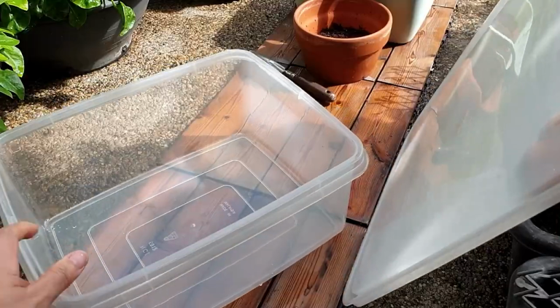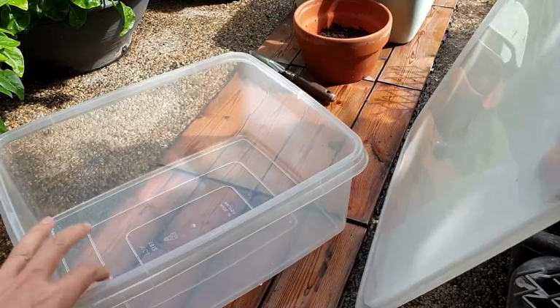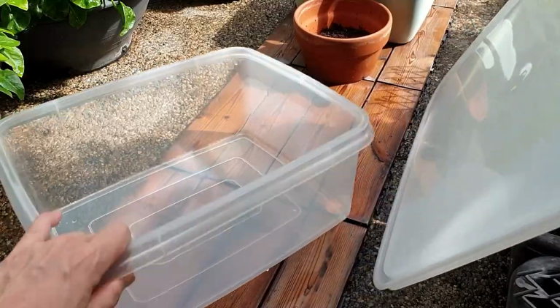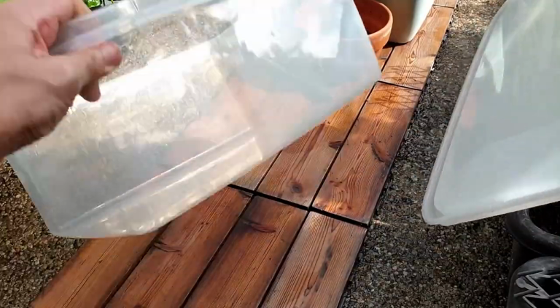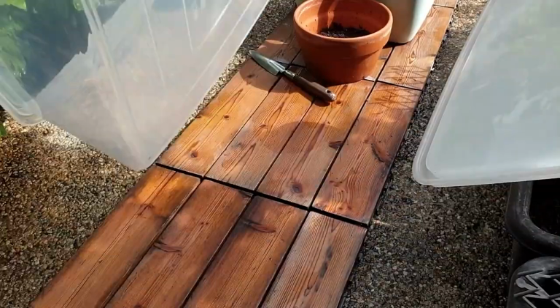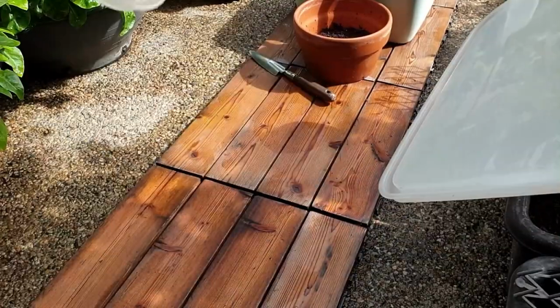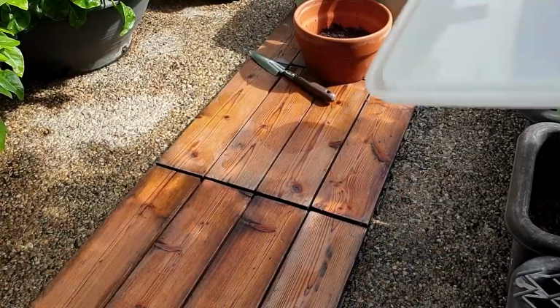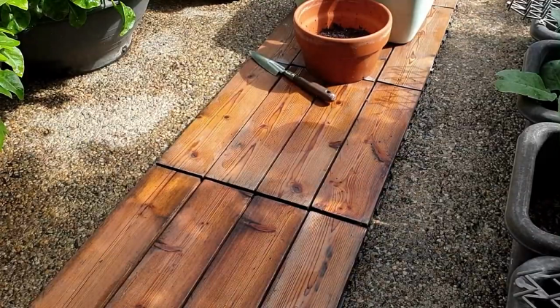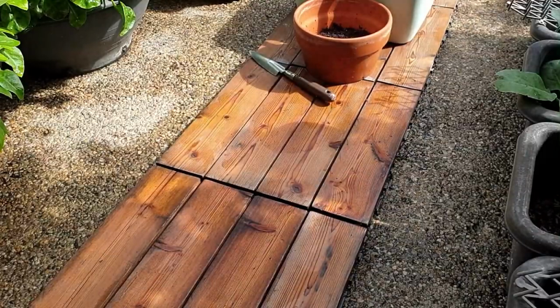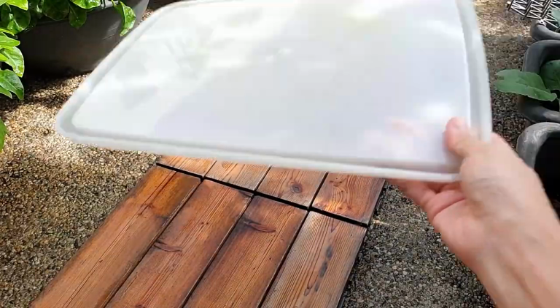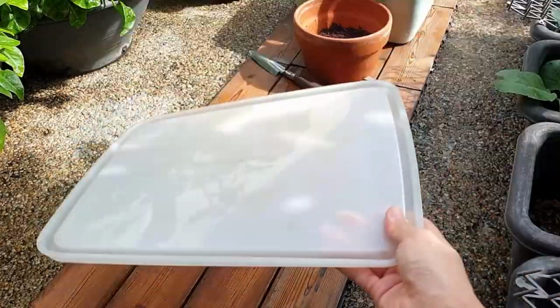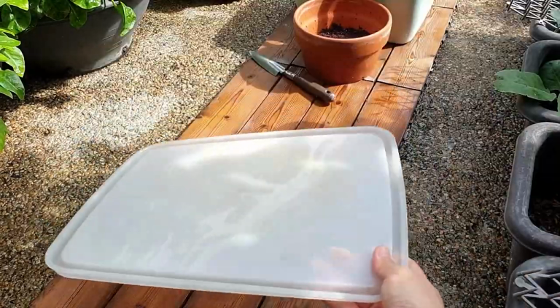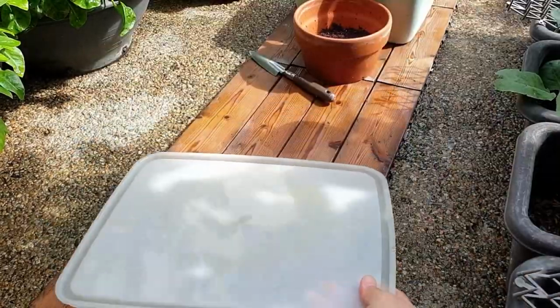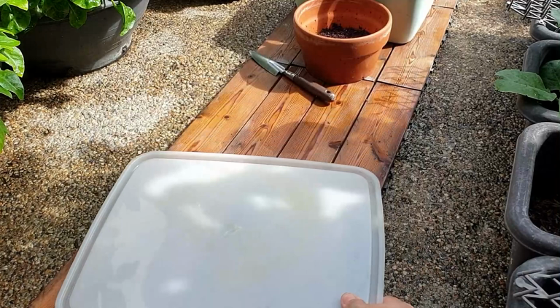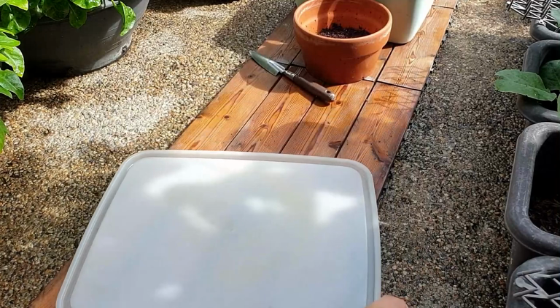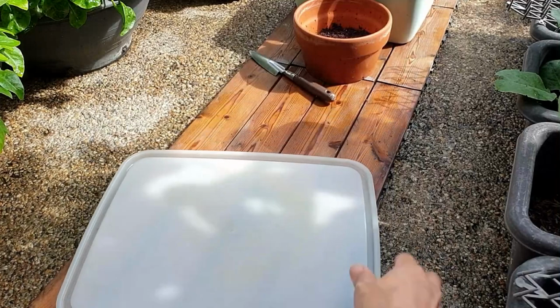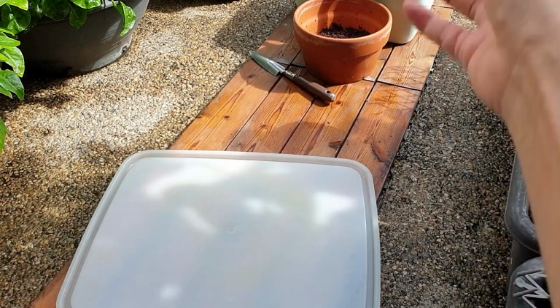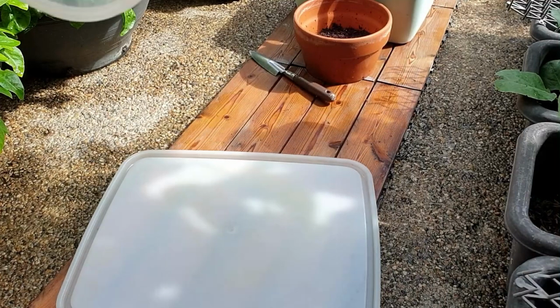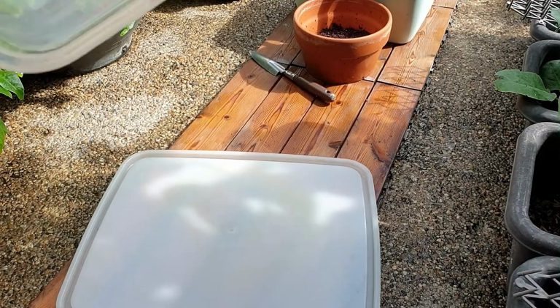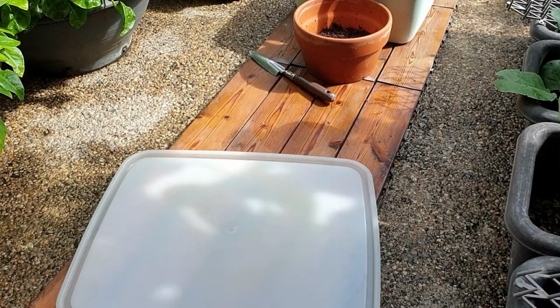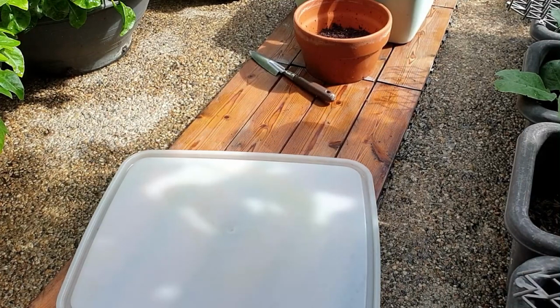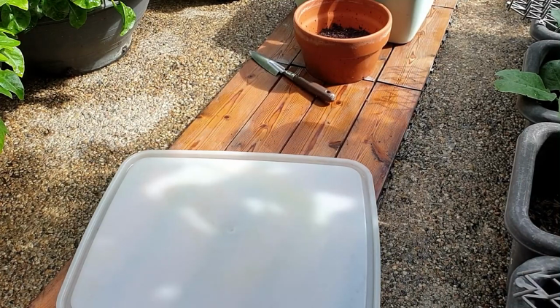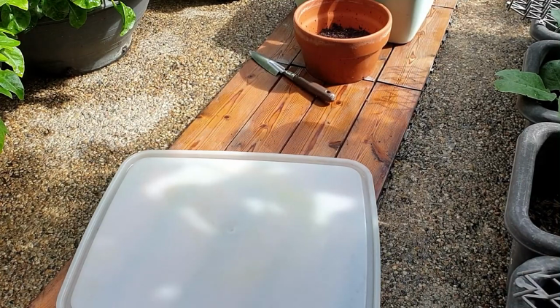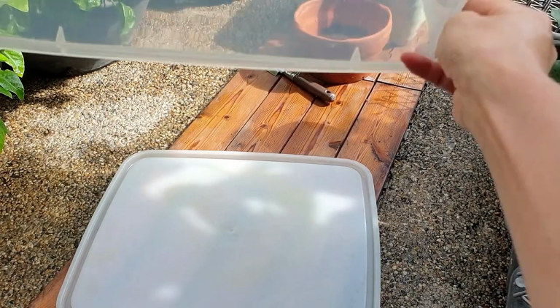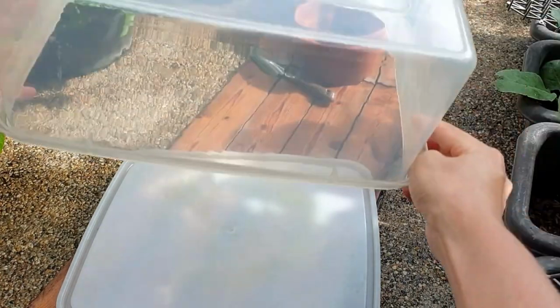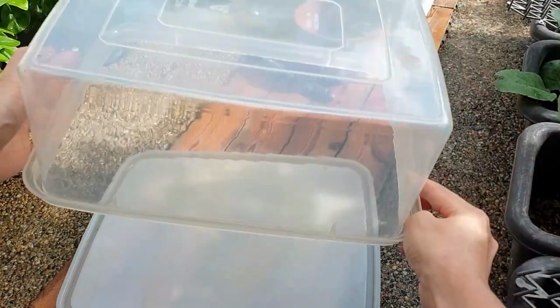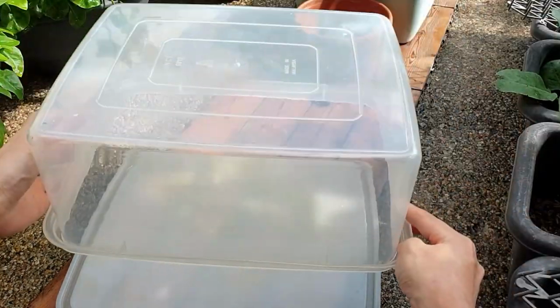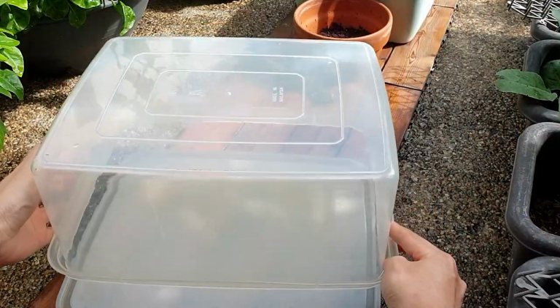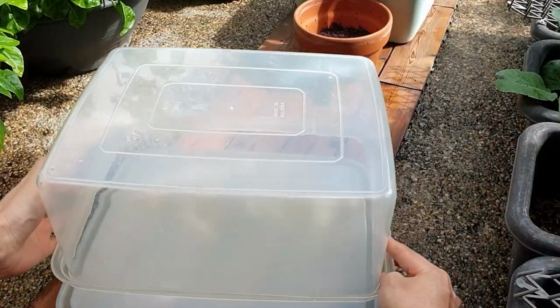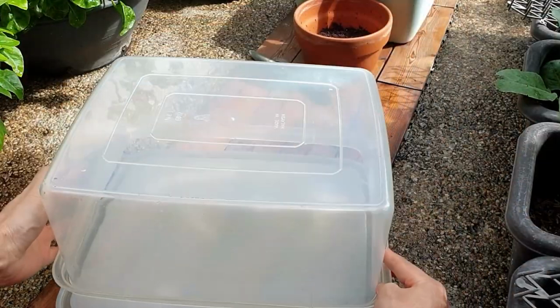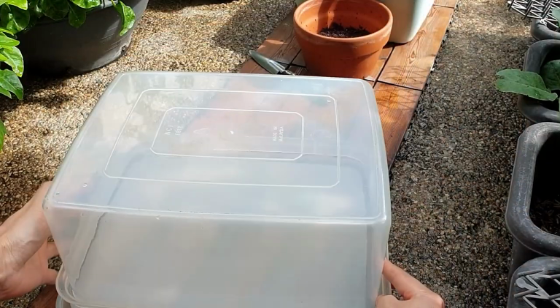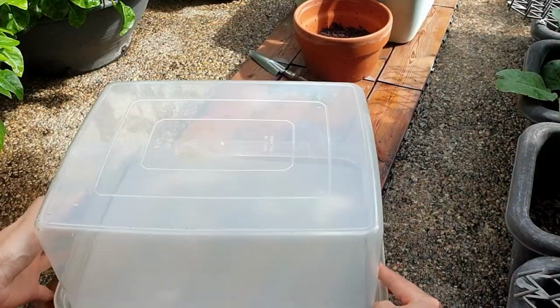To use it, just flip the container around and this is how it will sit over your seedlings.